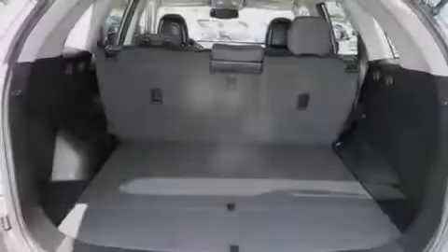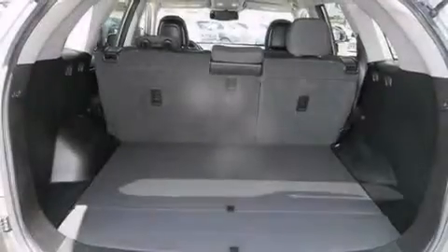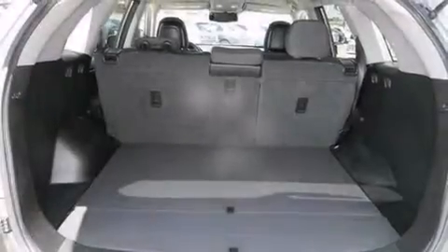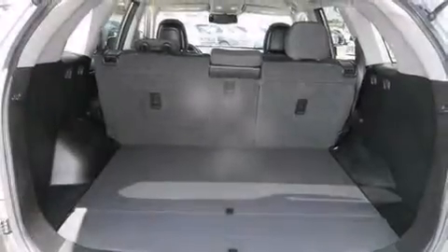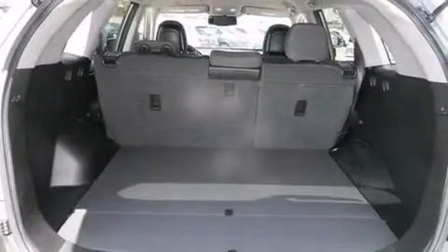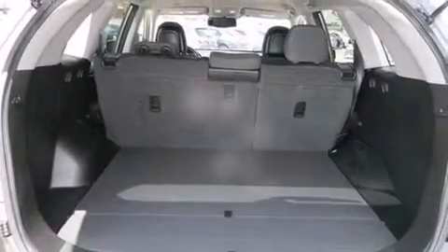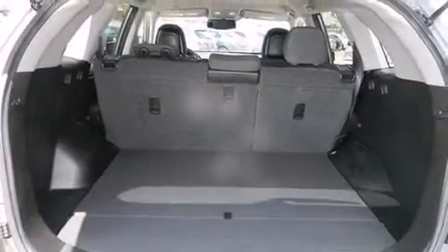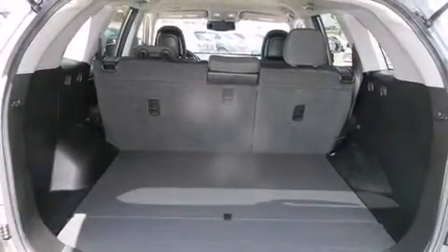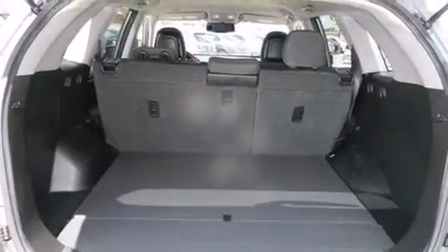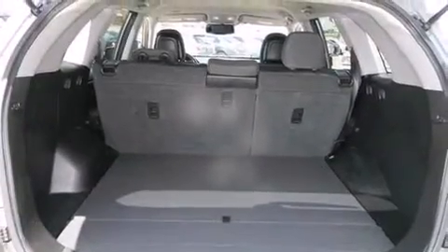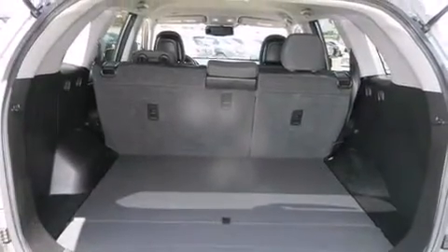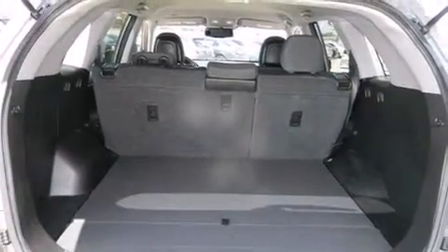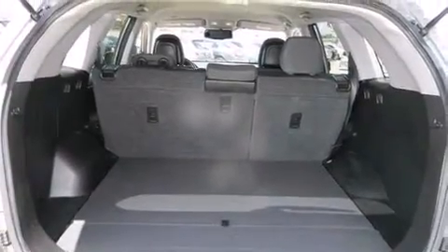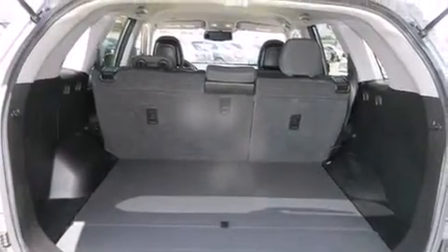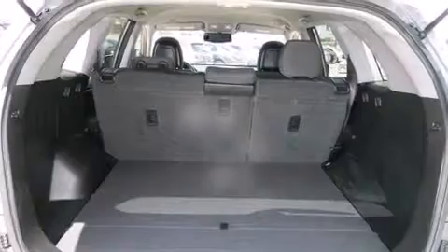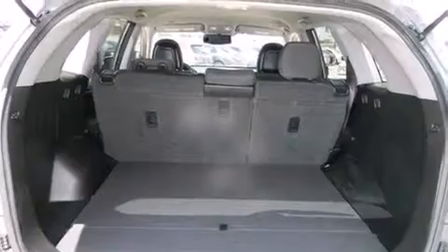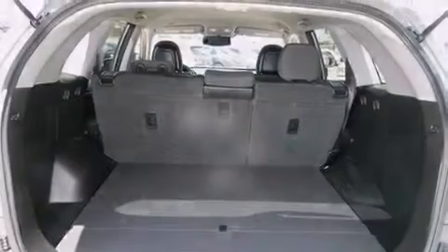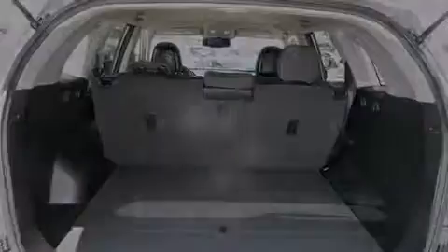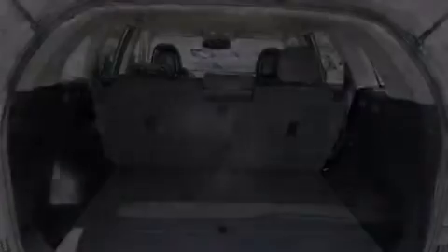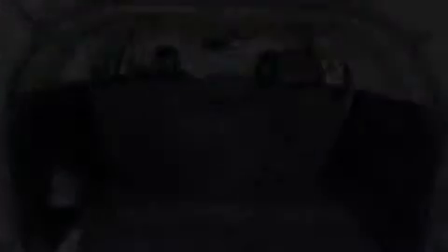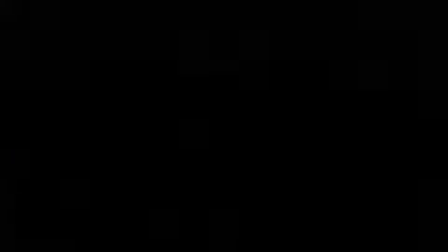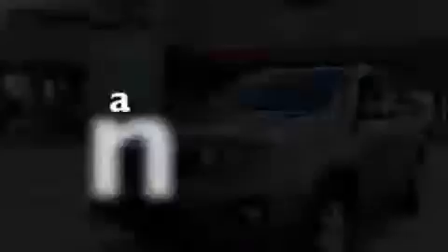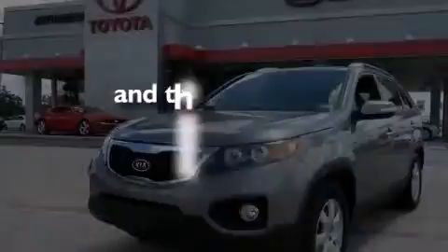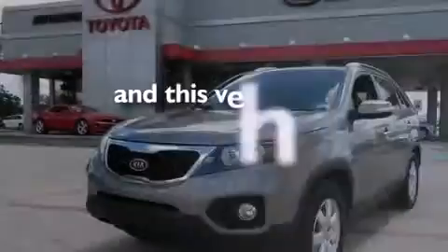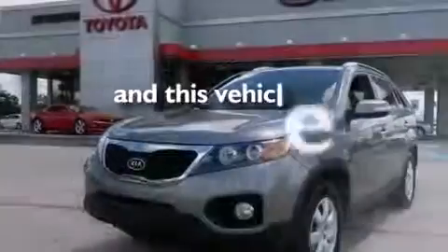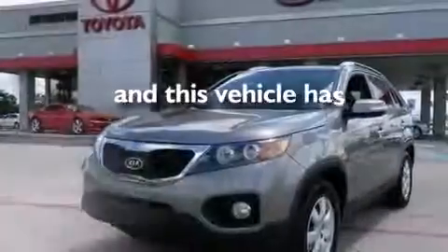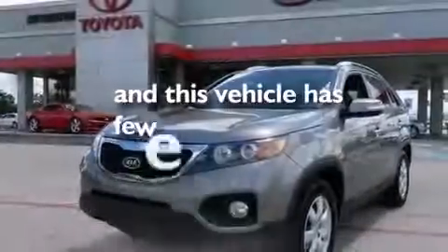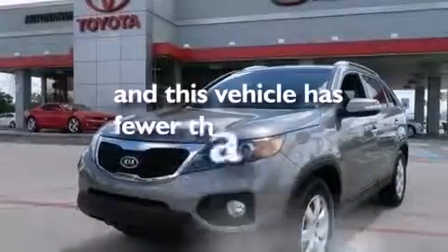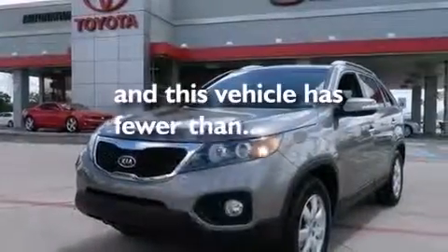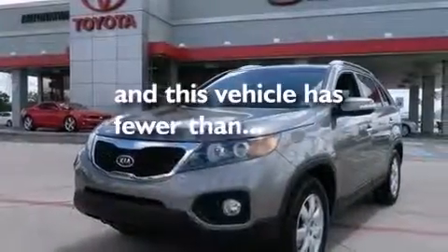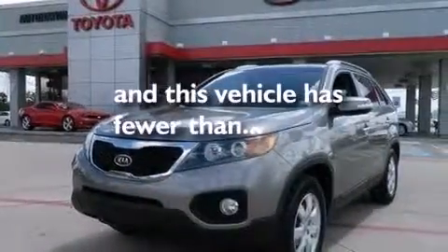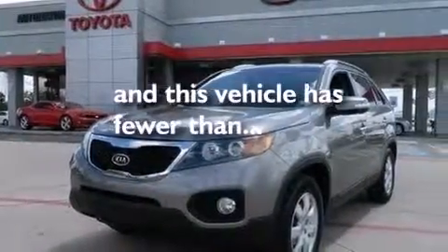Rear seat childproof door locks, a rear window defroster, a keyless entry system, and this vehicle has less than 28,000 miles.